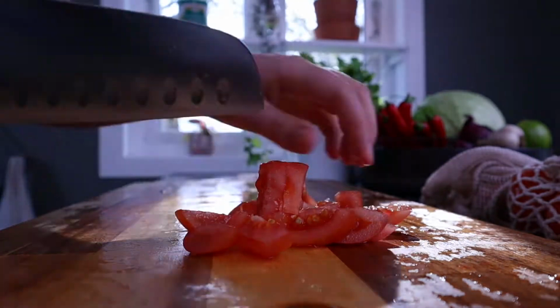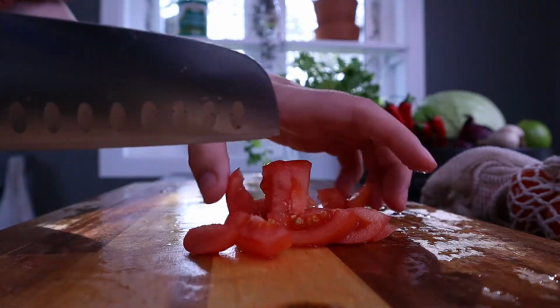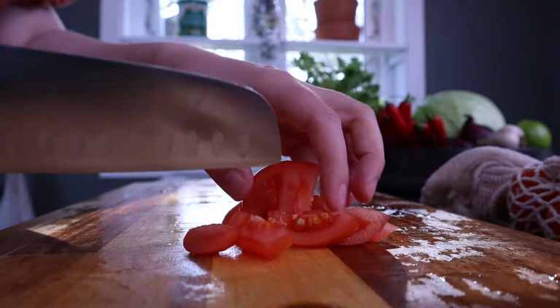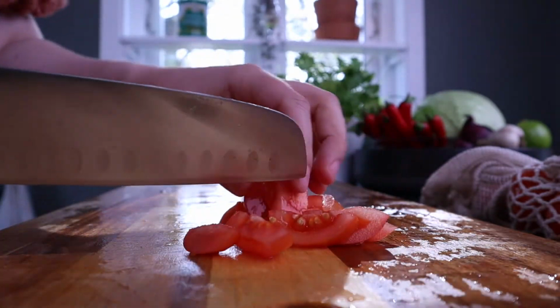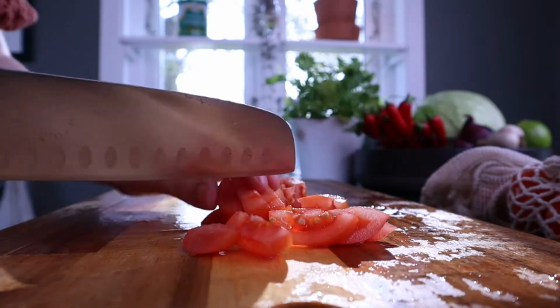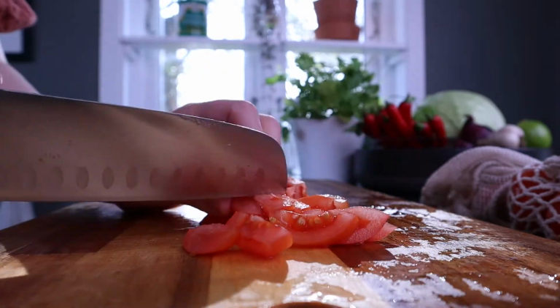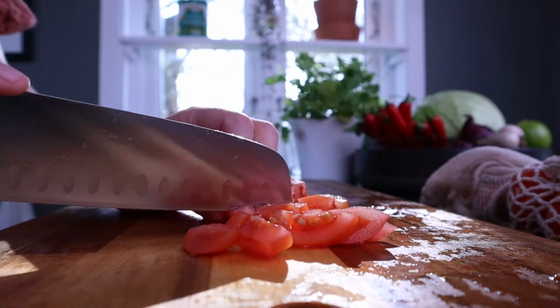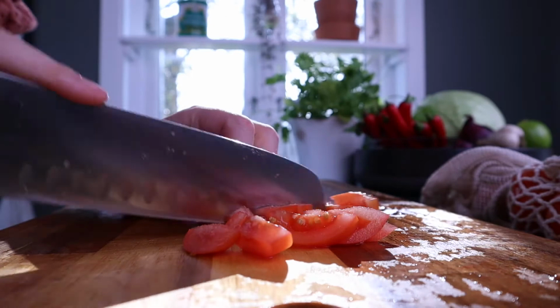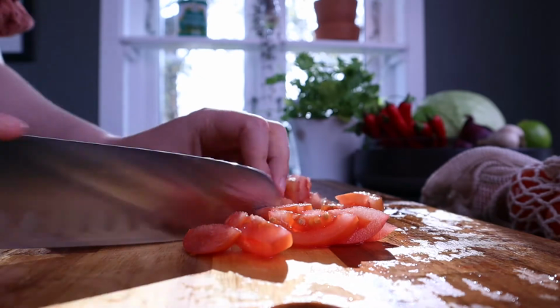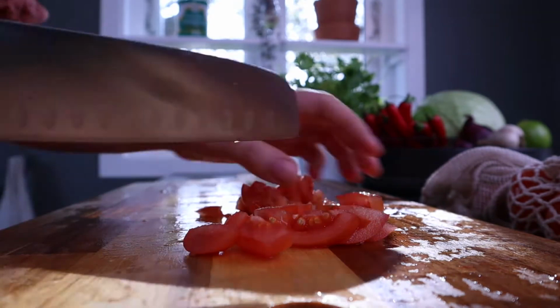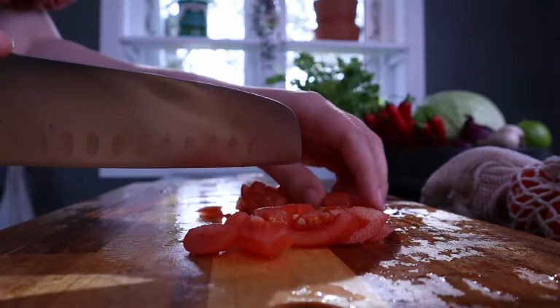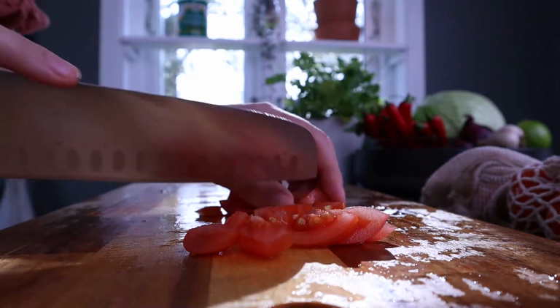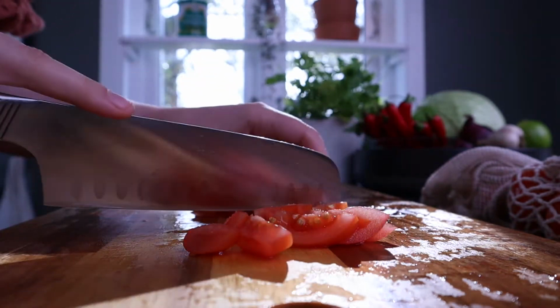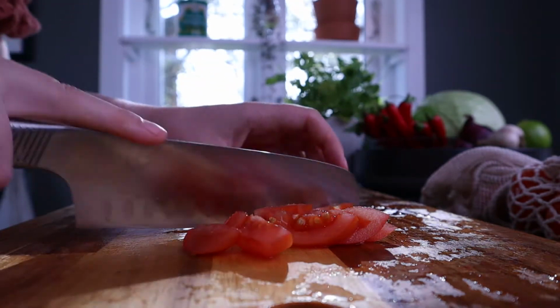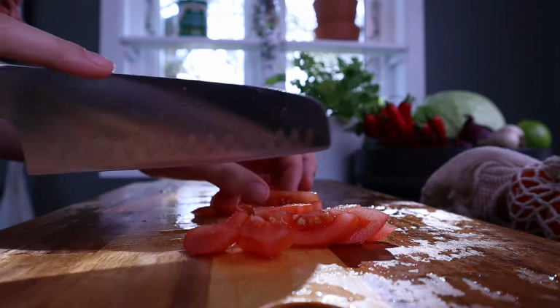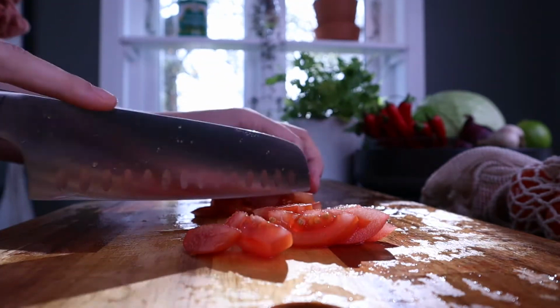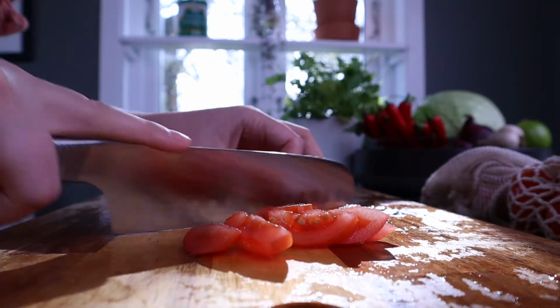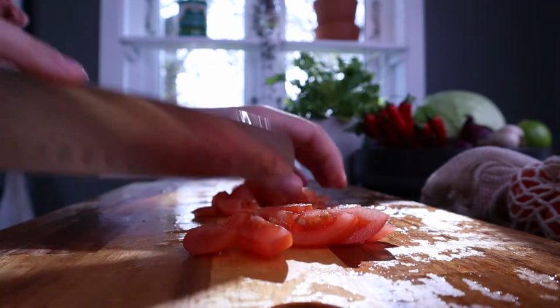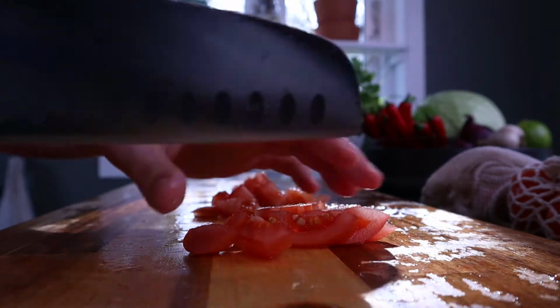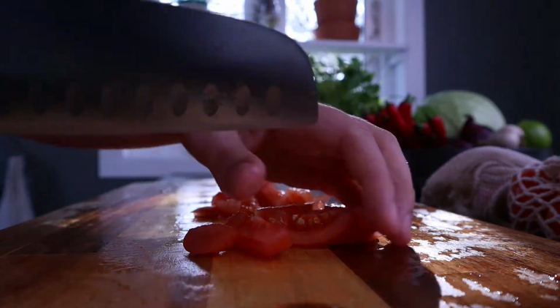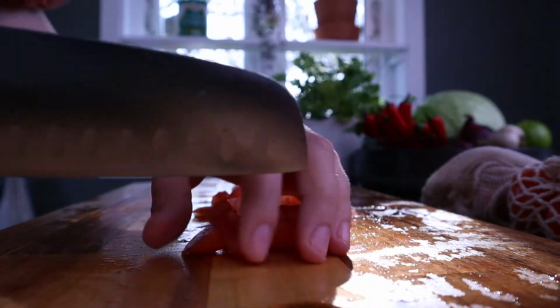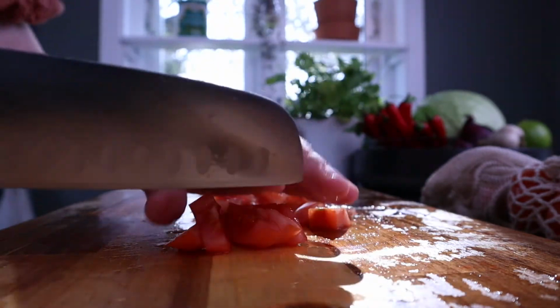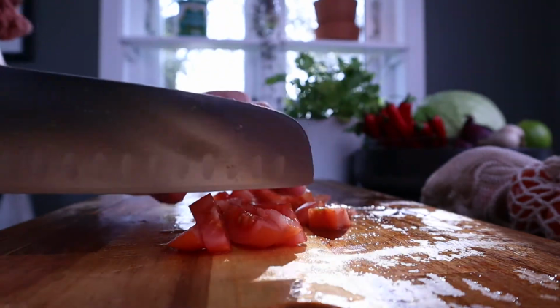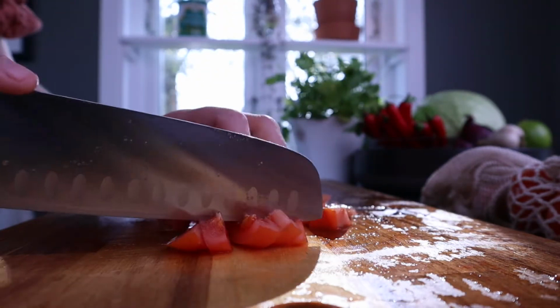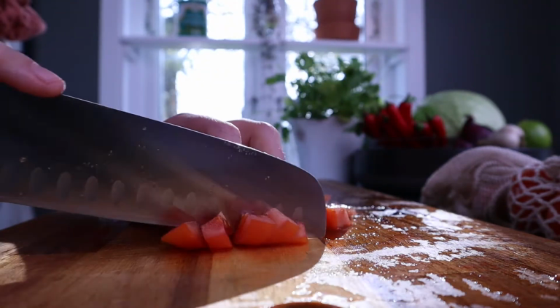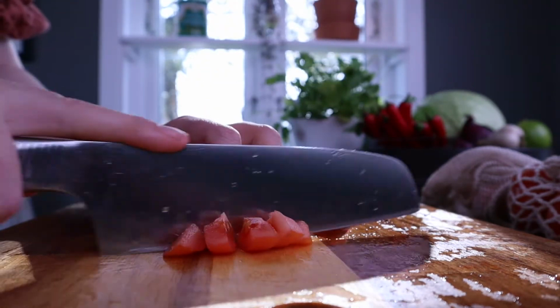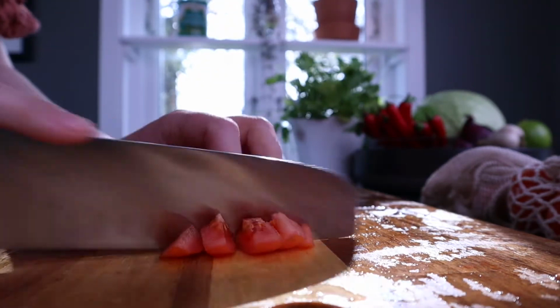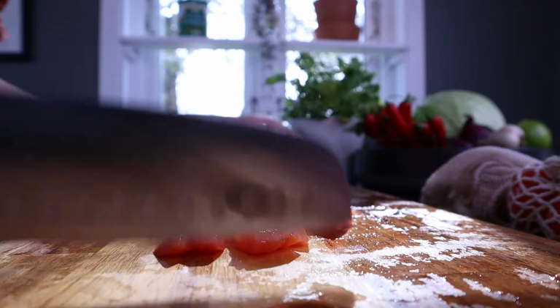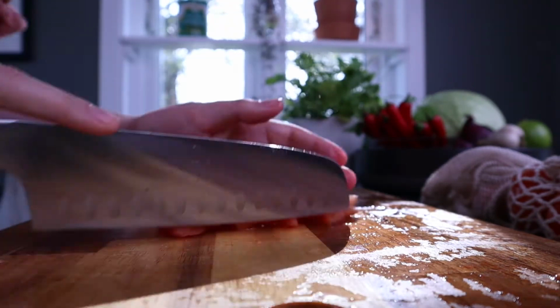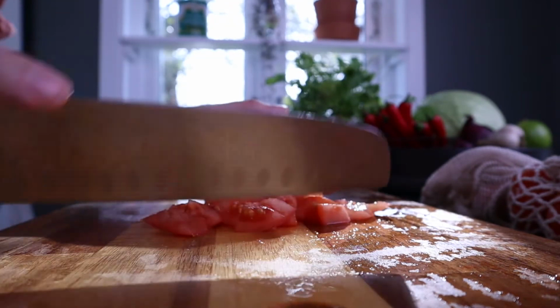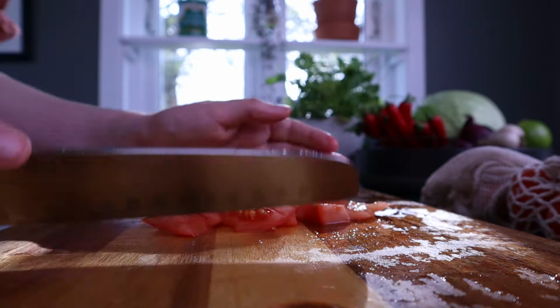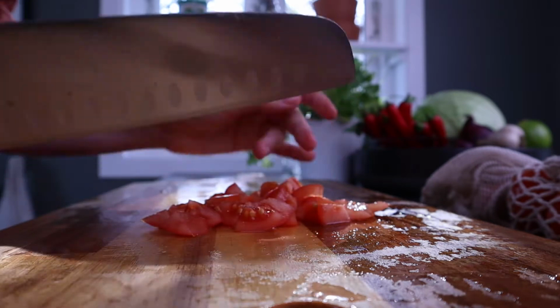If you're here for mediocre knife skills, then welcome — this is the place.